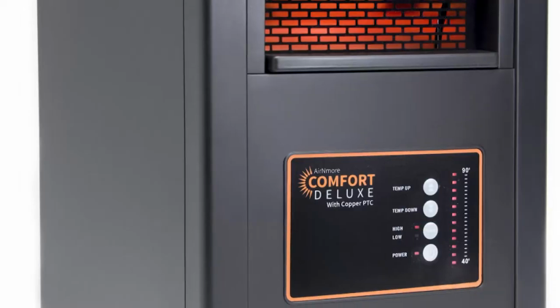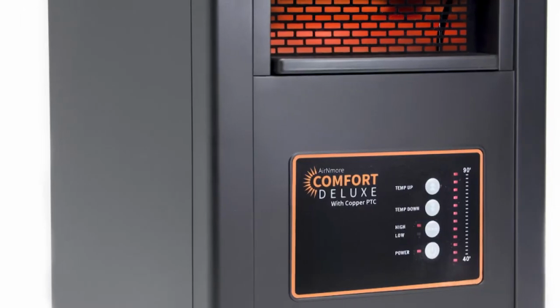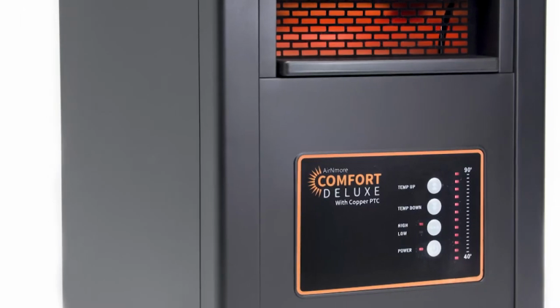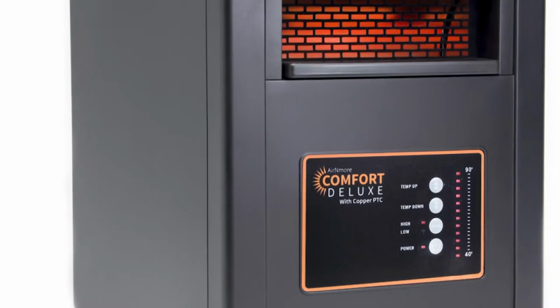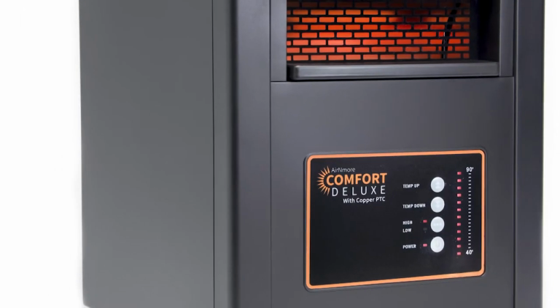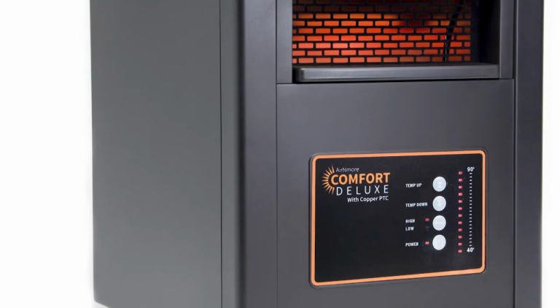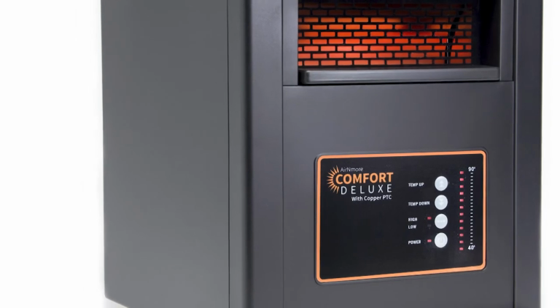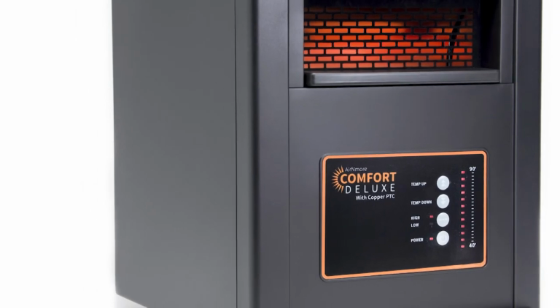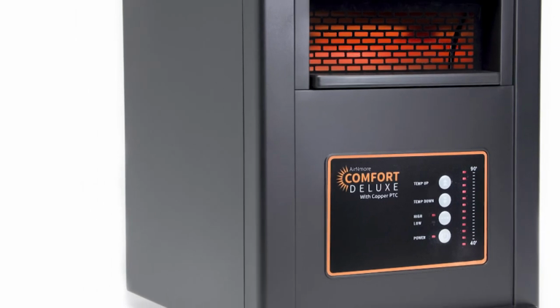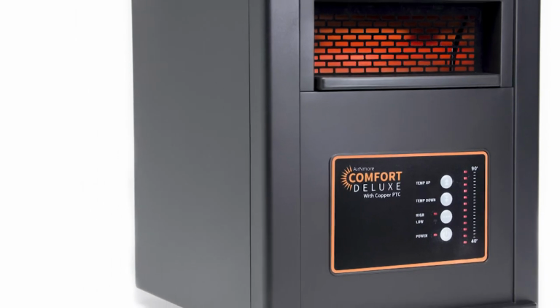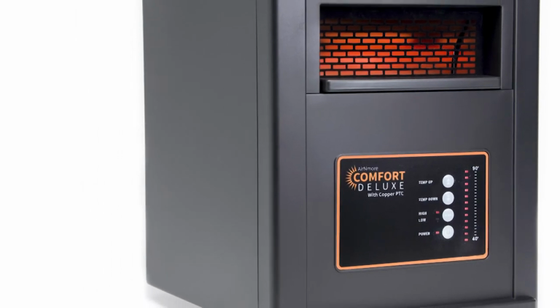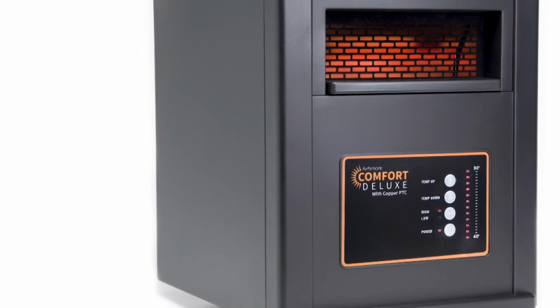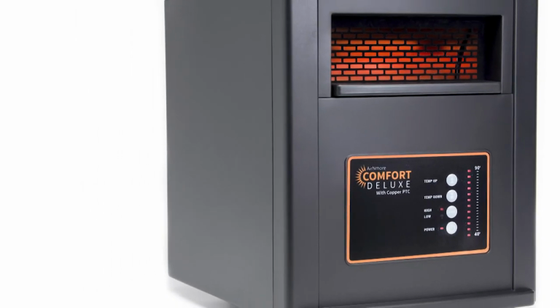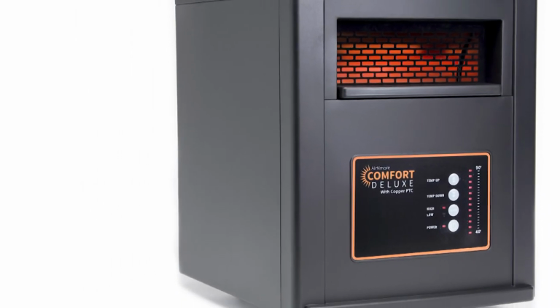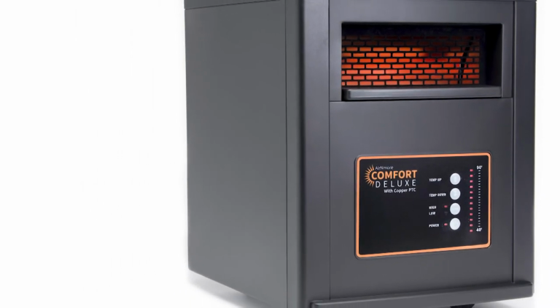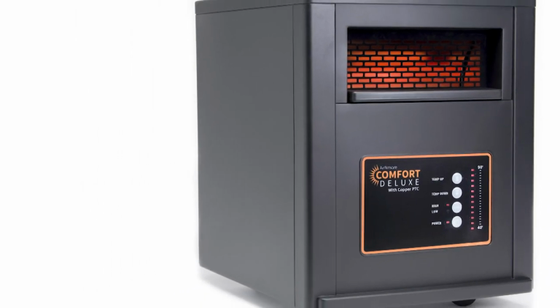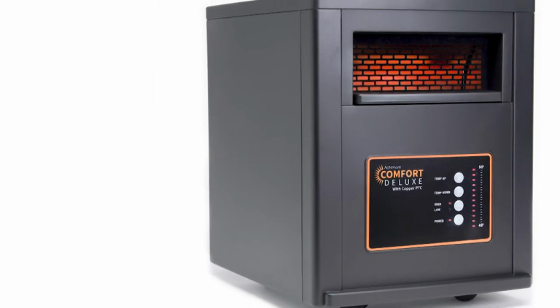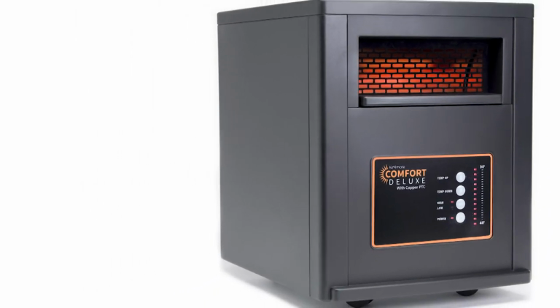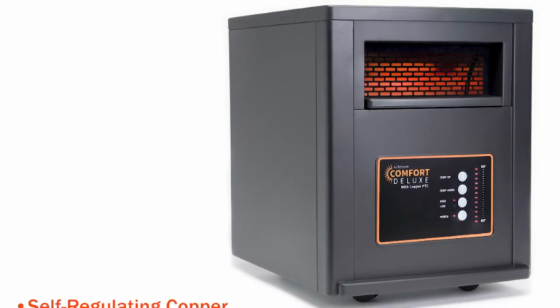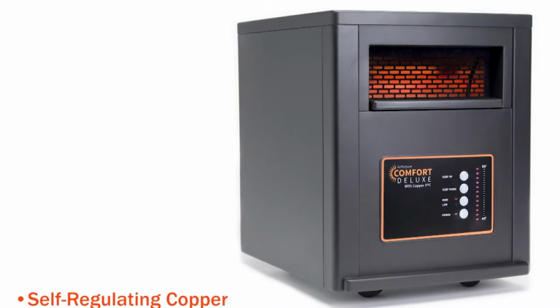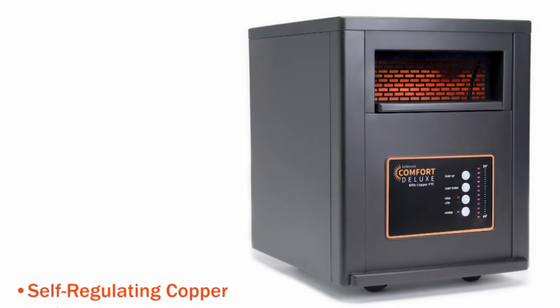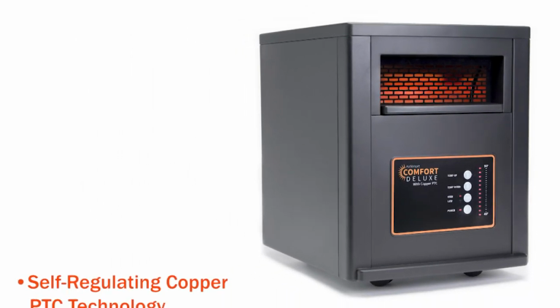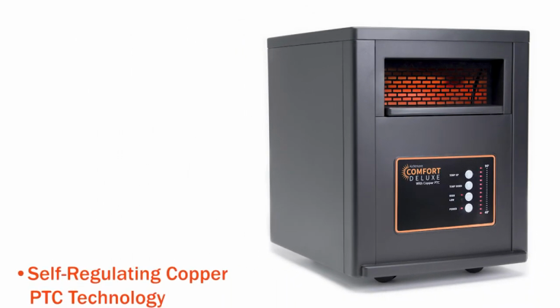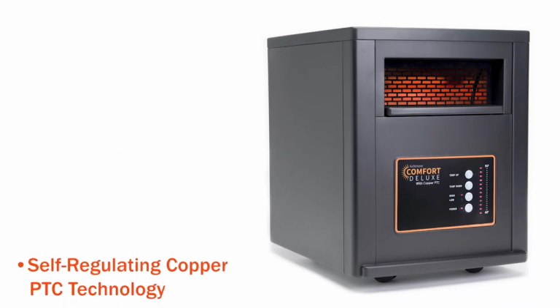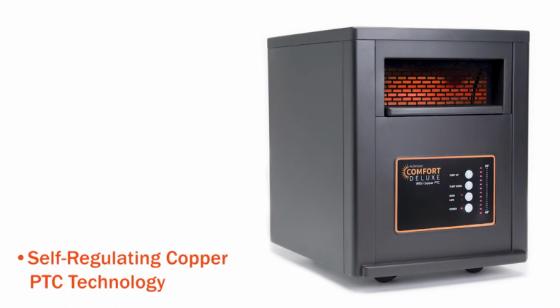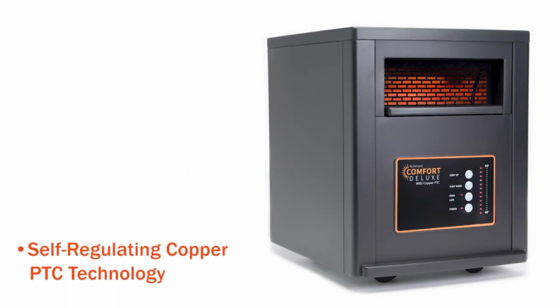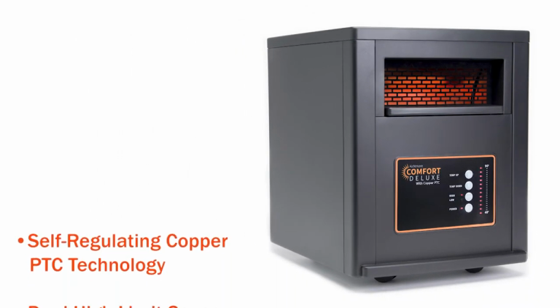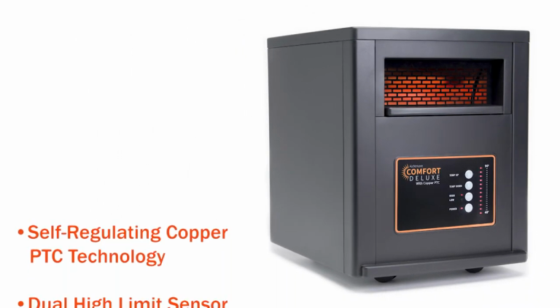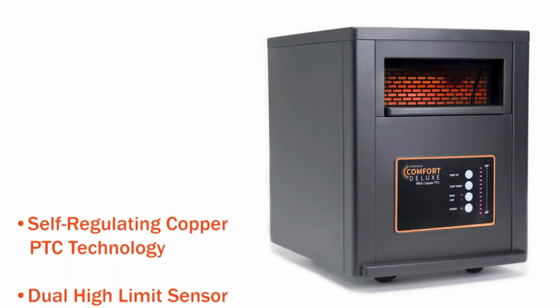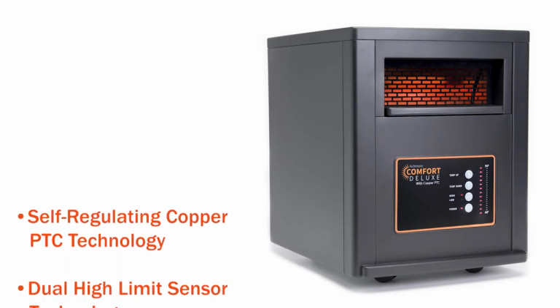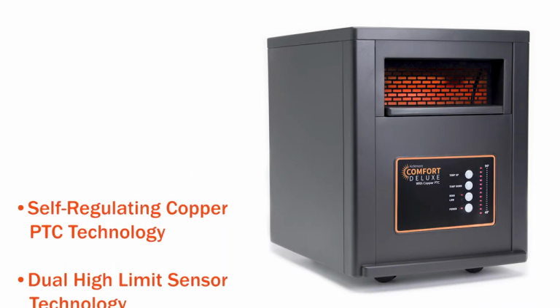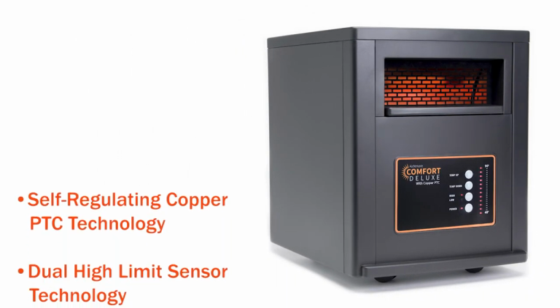The Air & More Comfort Deluxe. Compact, powerful heating for rooms of any size.